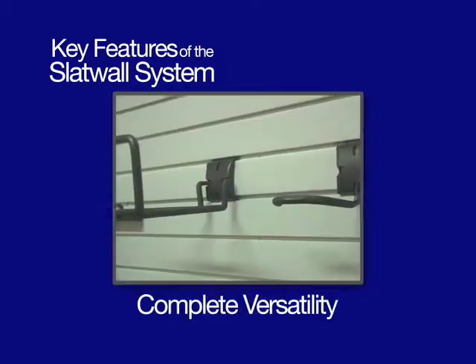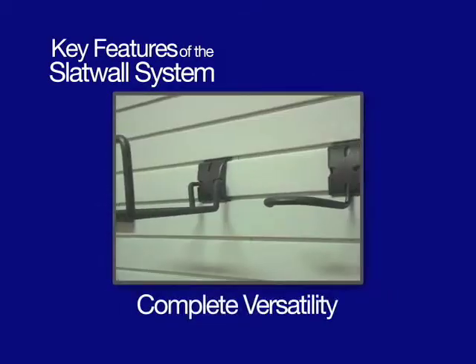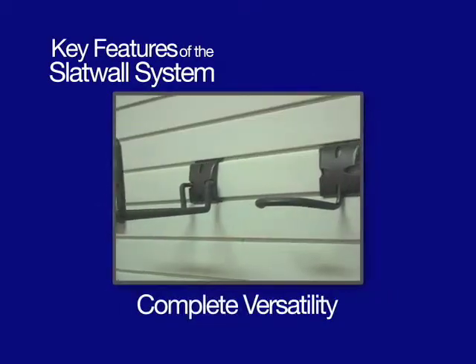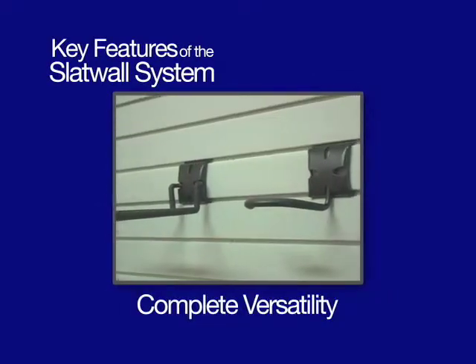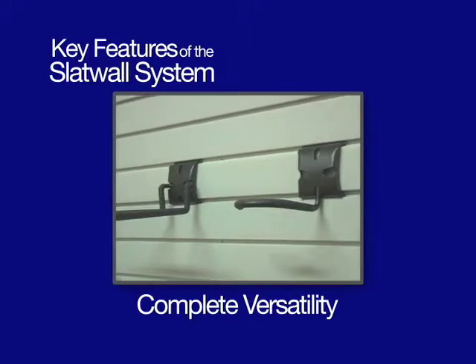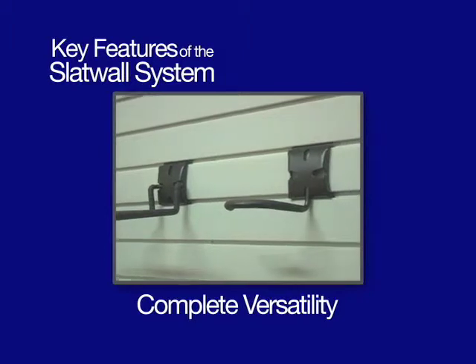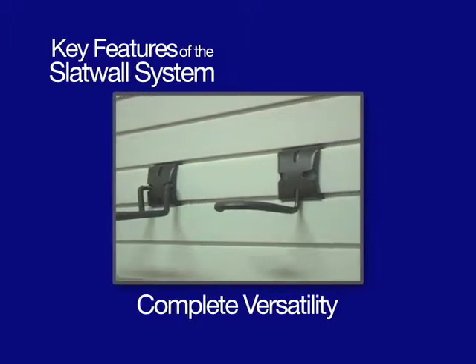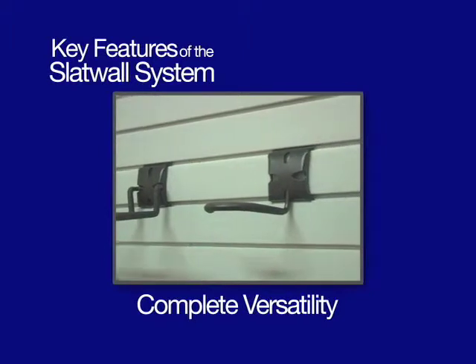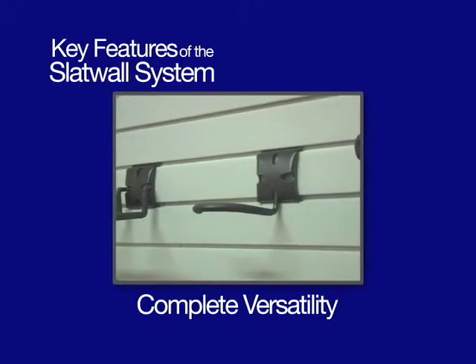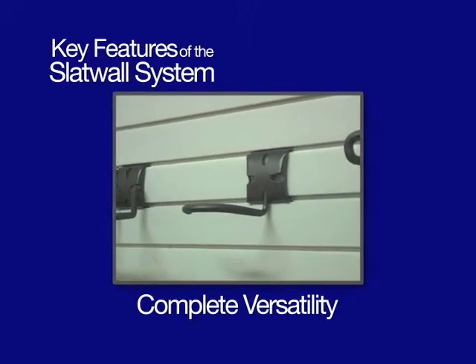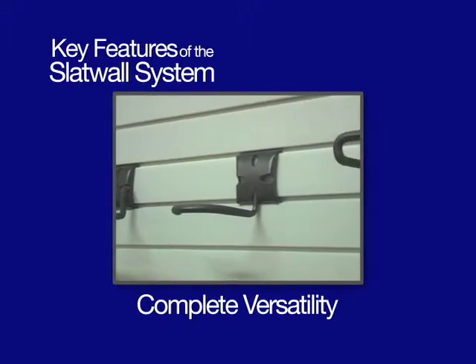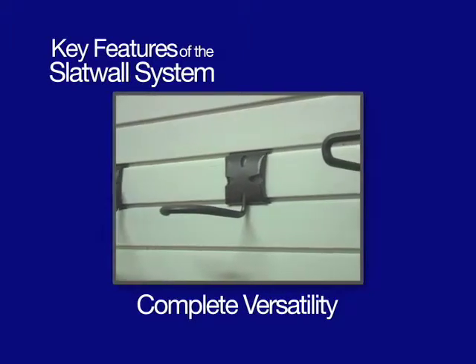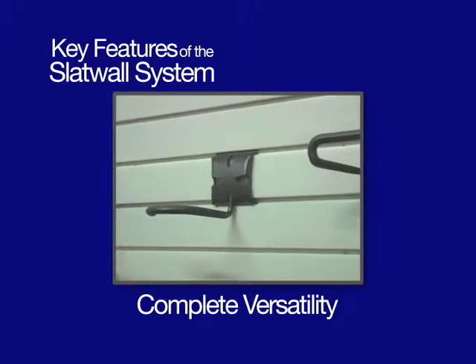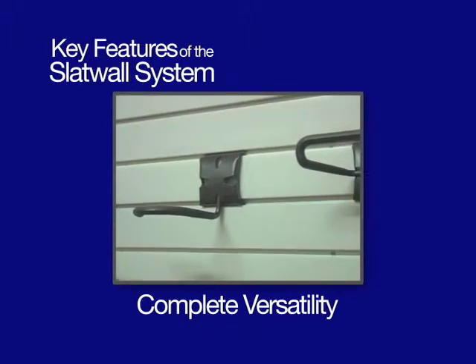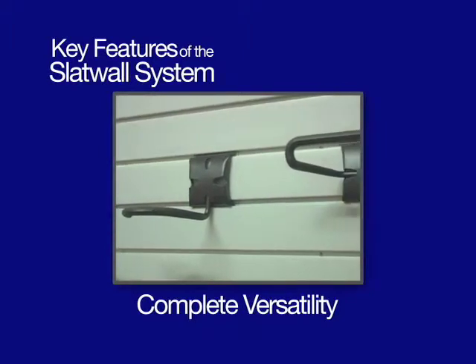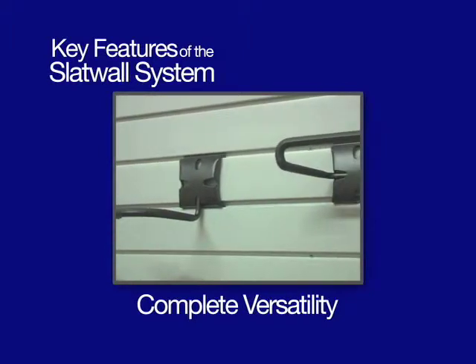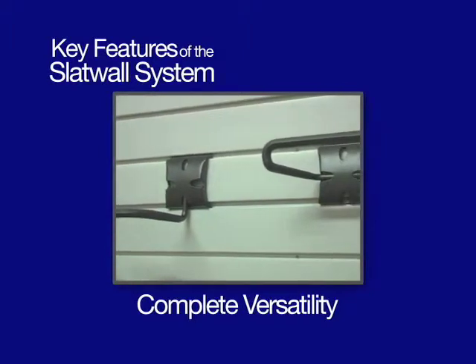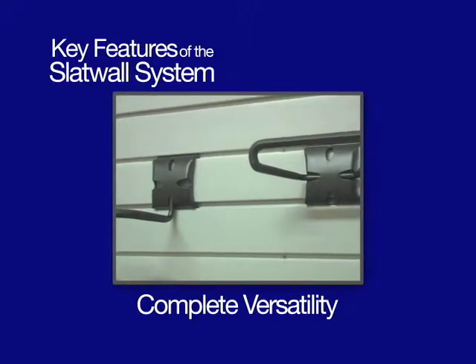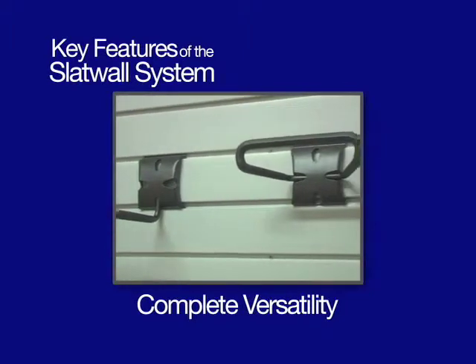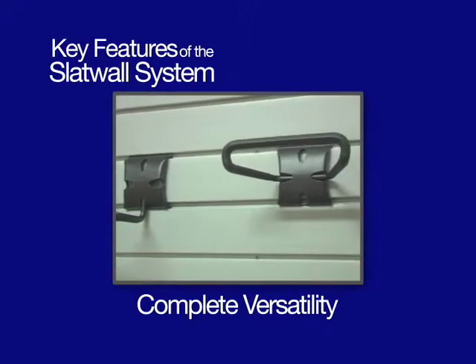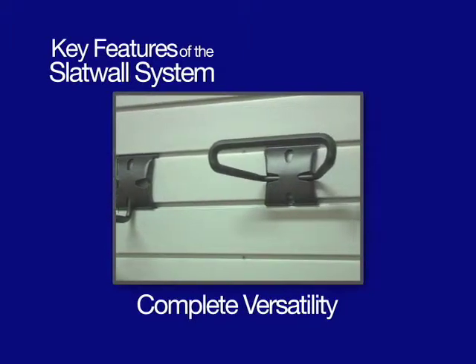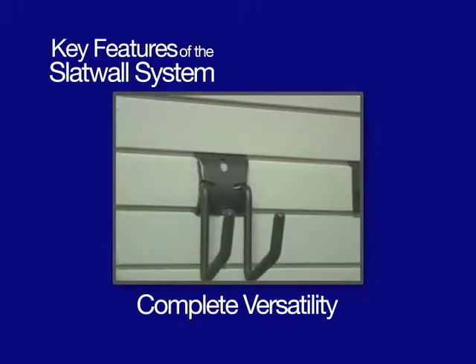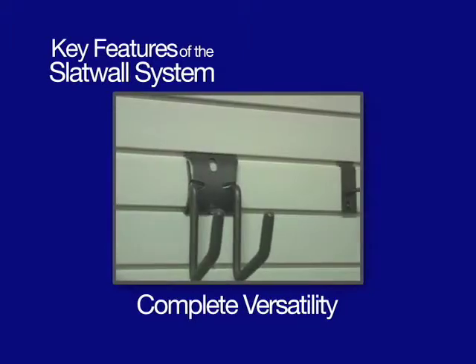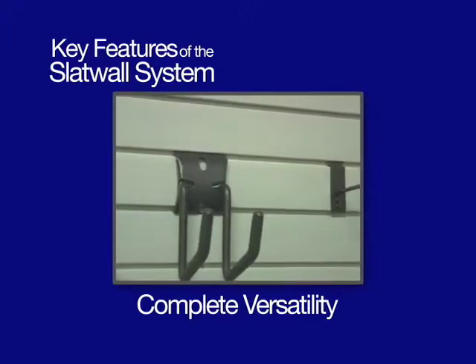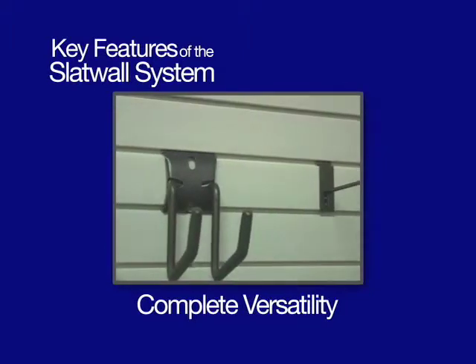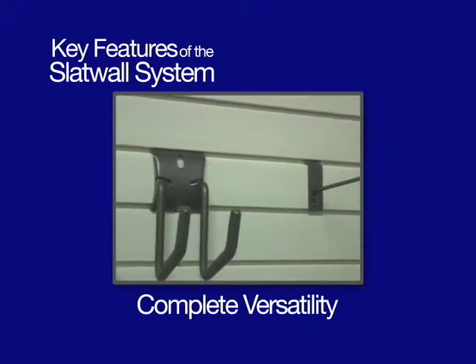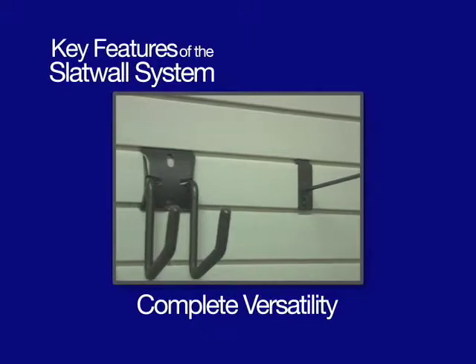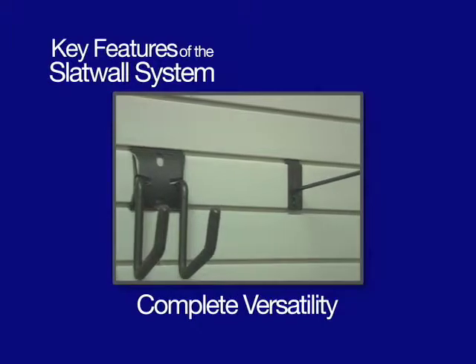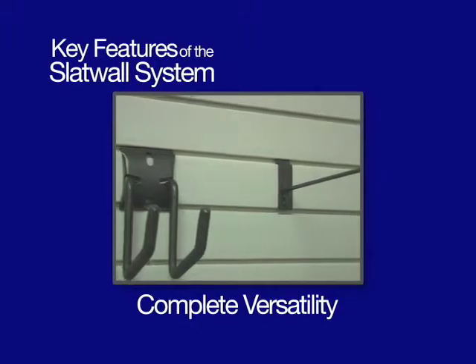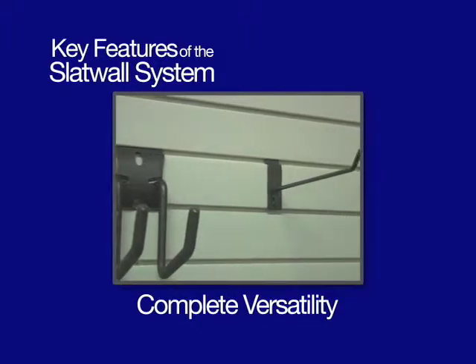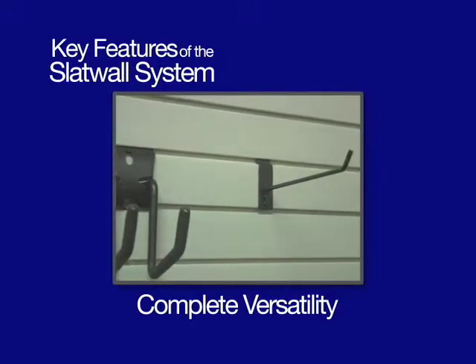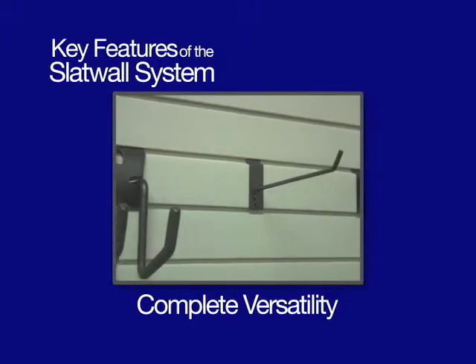Complete versatility — our slat wall system works with our Versatrac heavy duty hooks or any standard slat wall hooks.